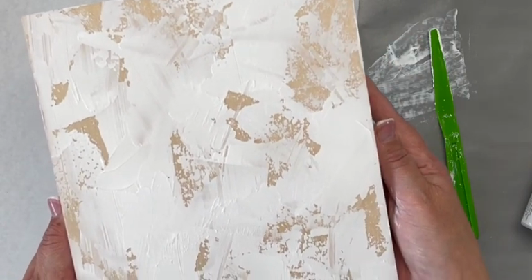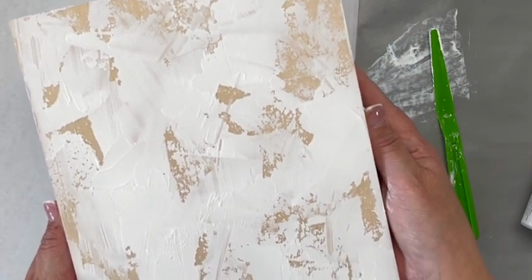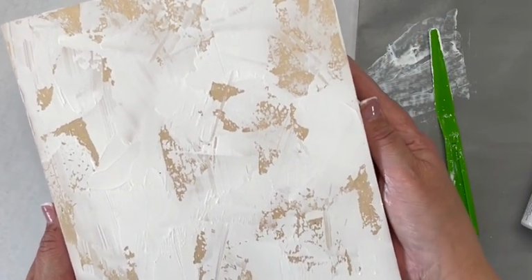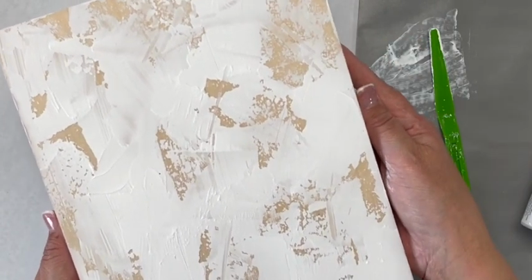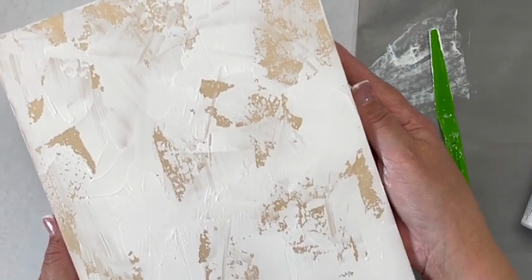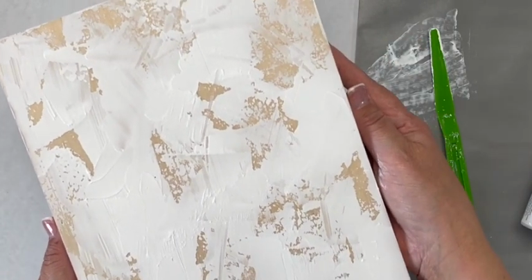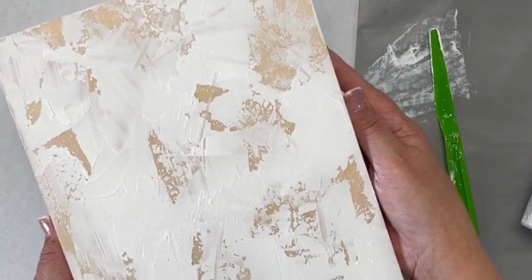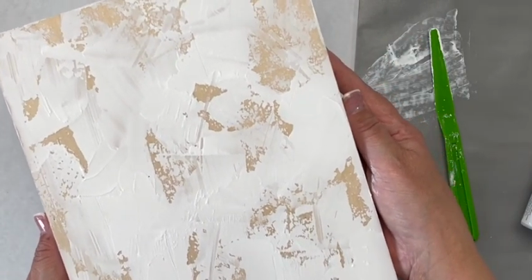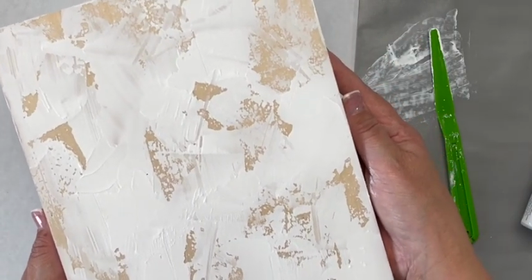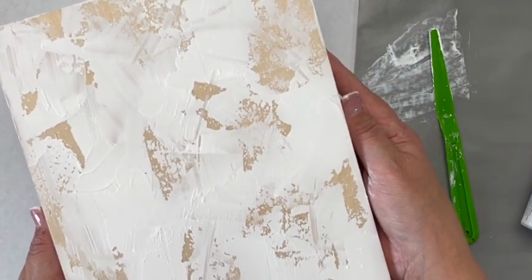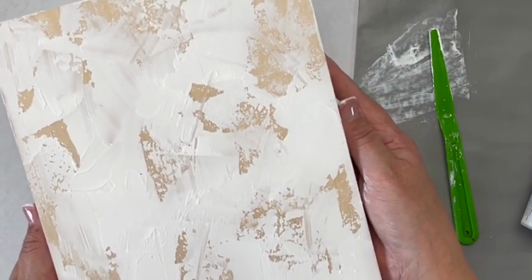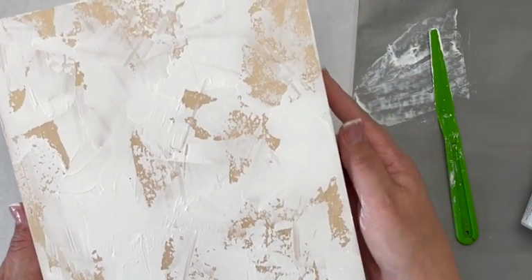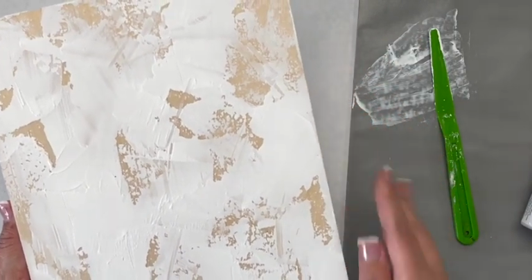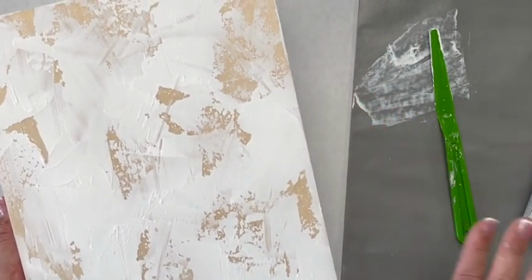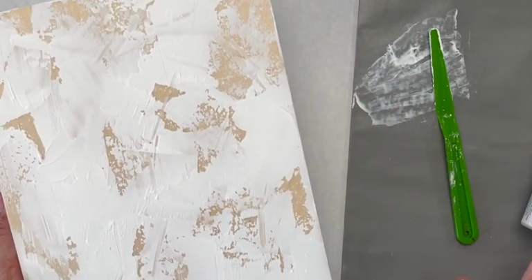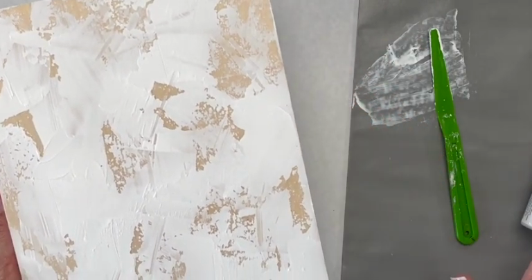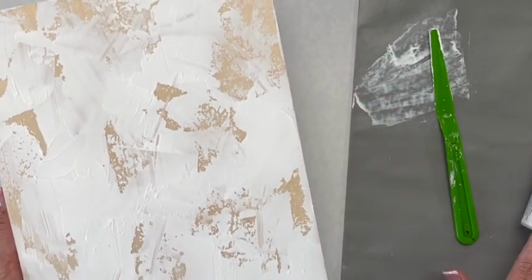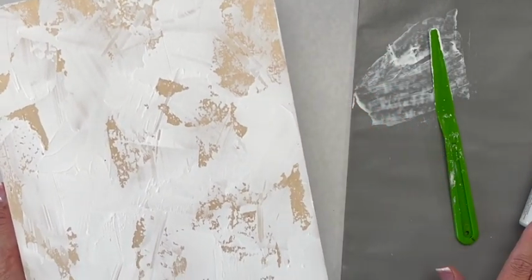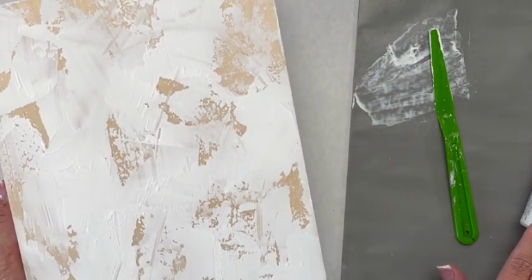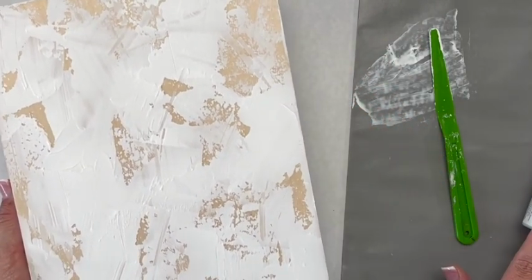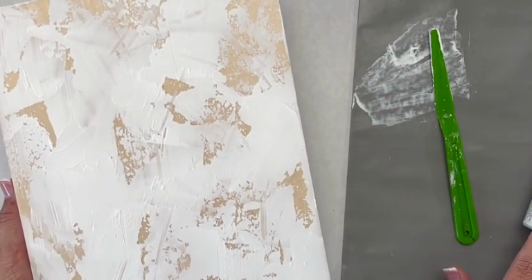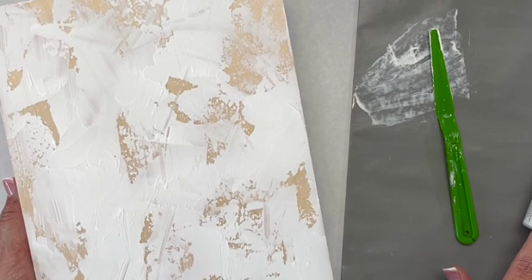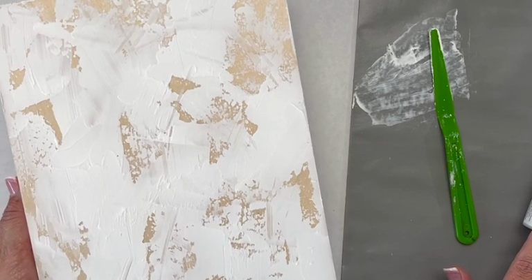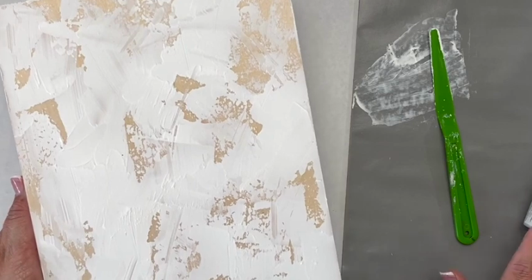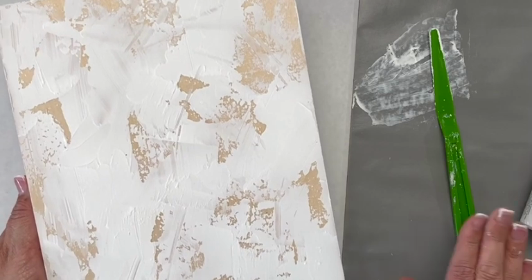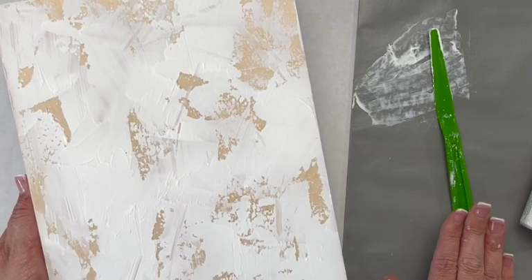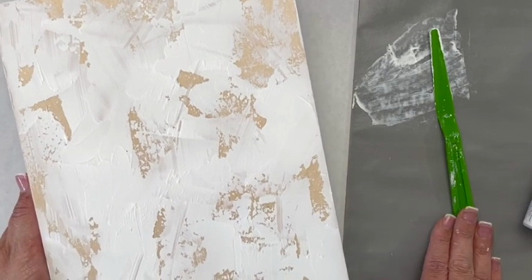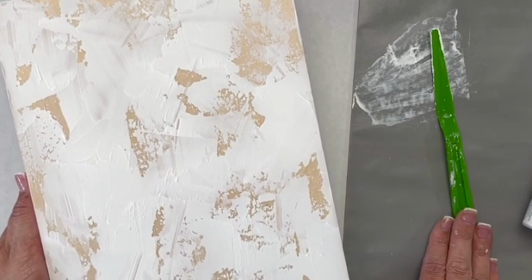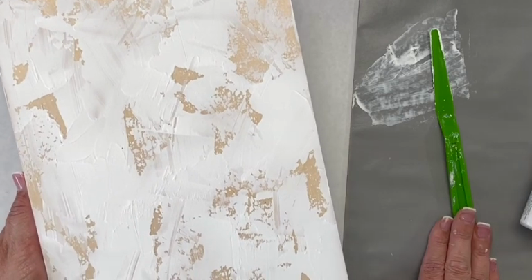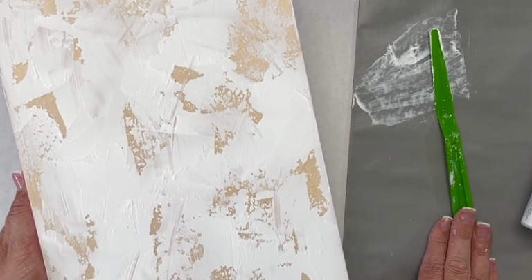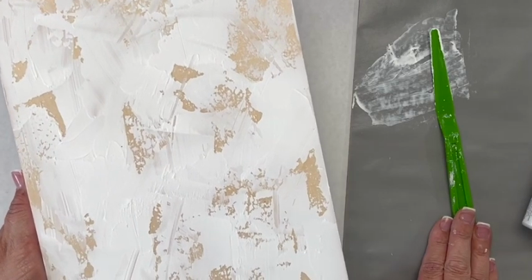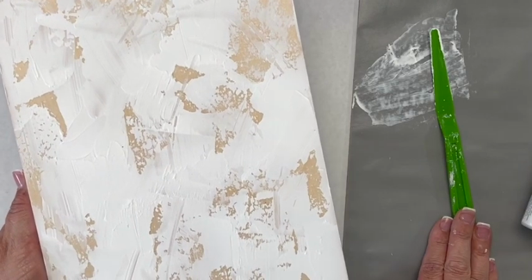I hope you'll give this a try again with DecoArt gesso and a palette knife.